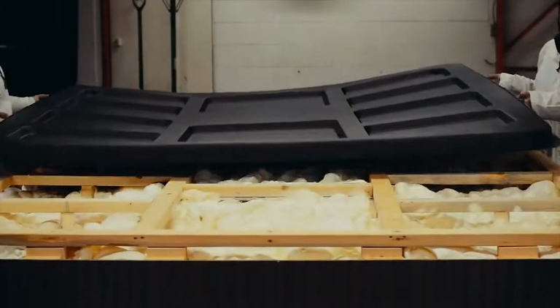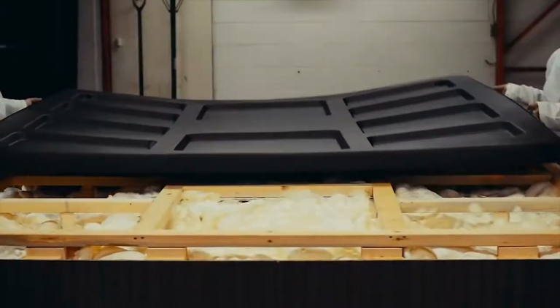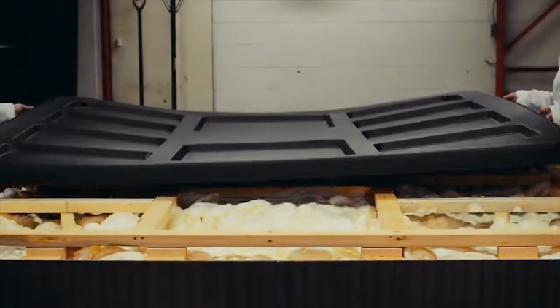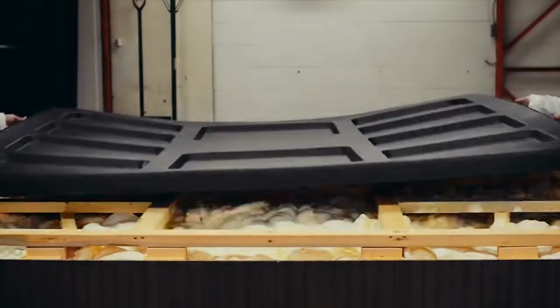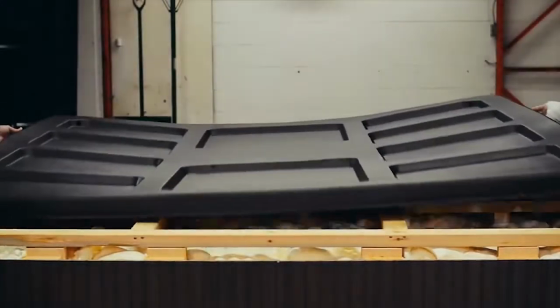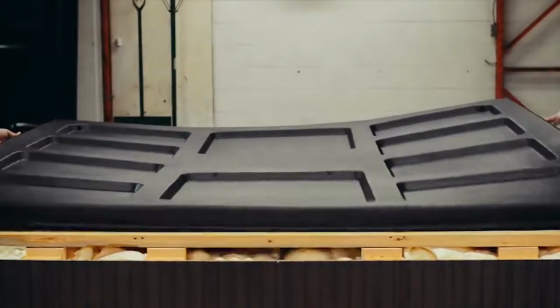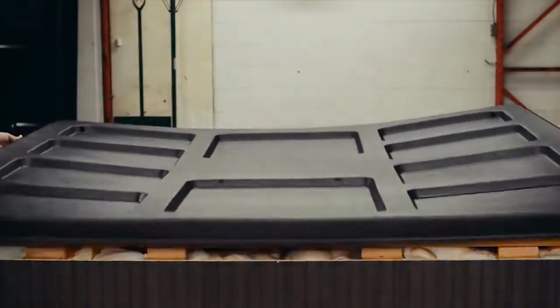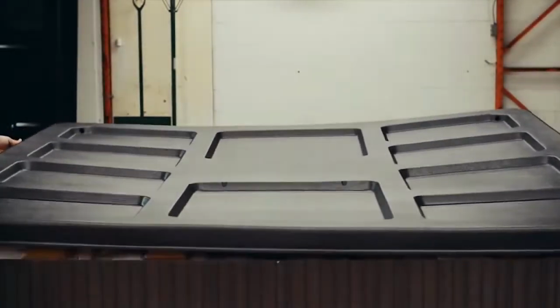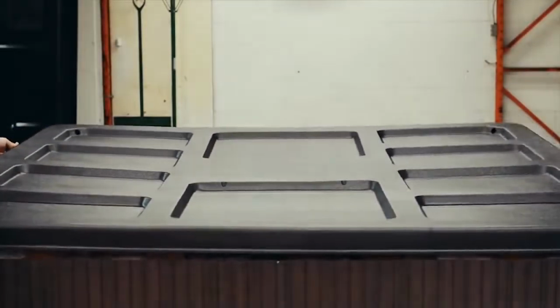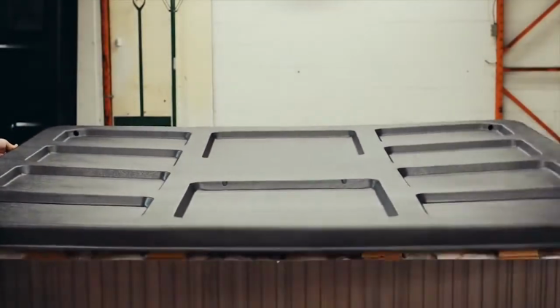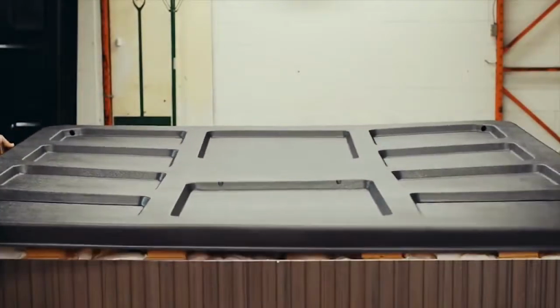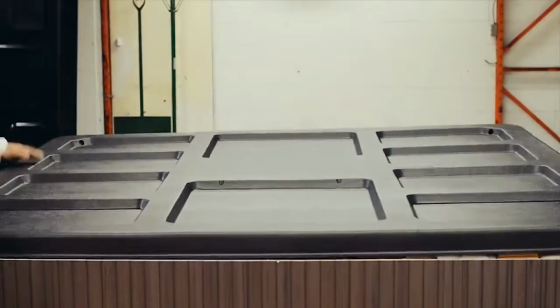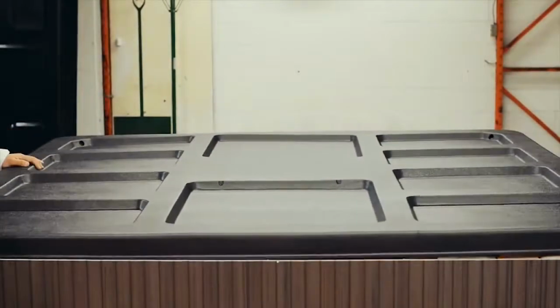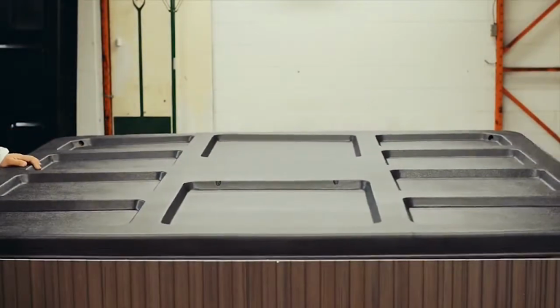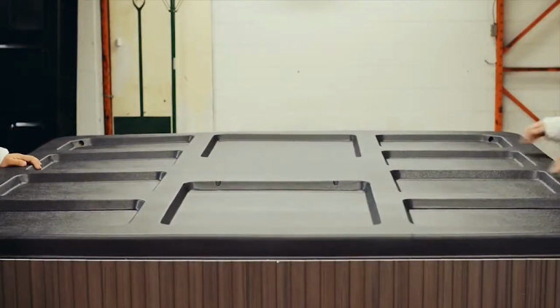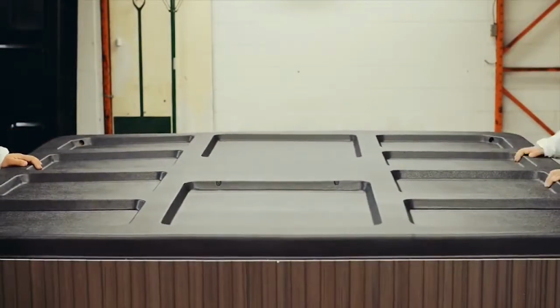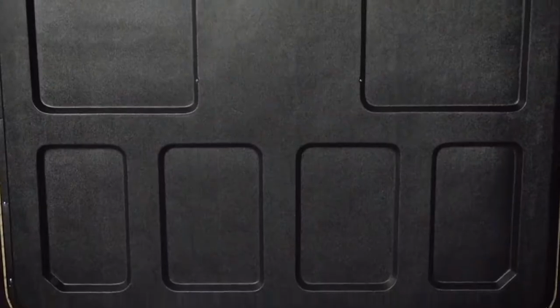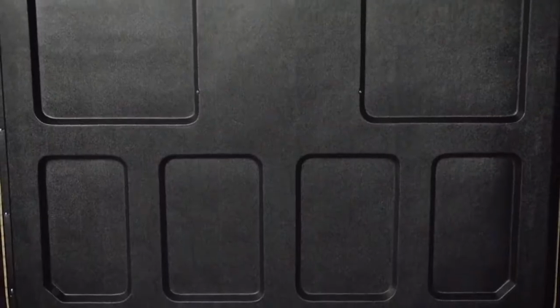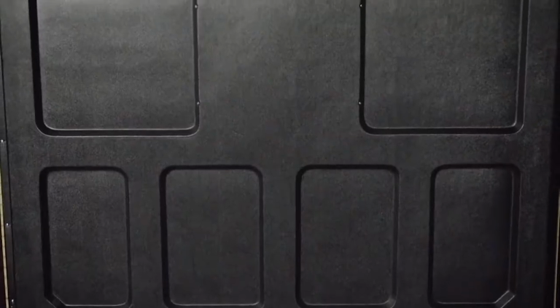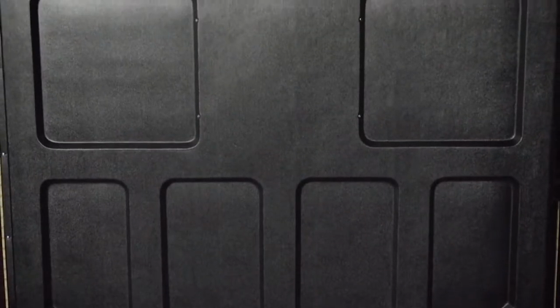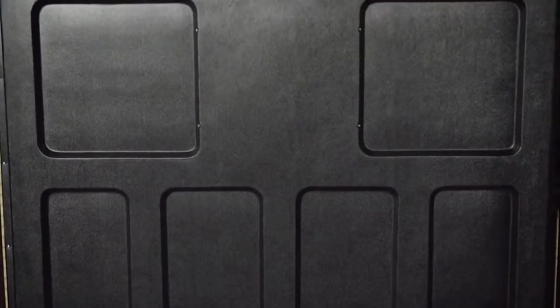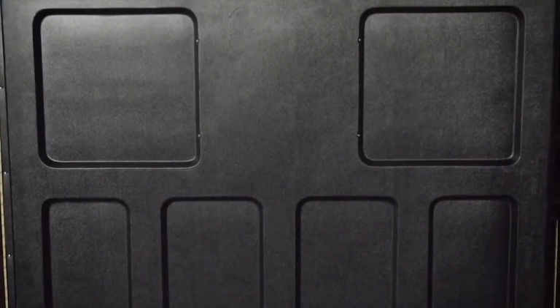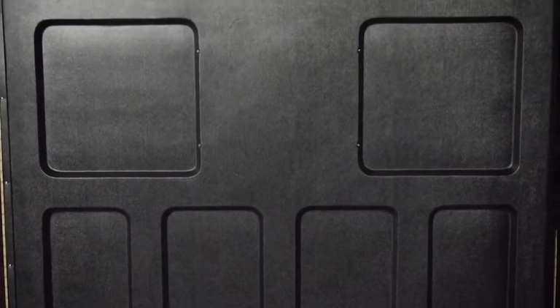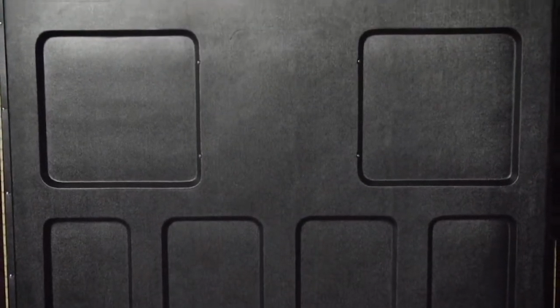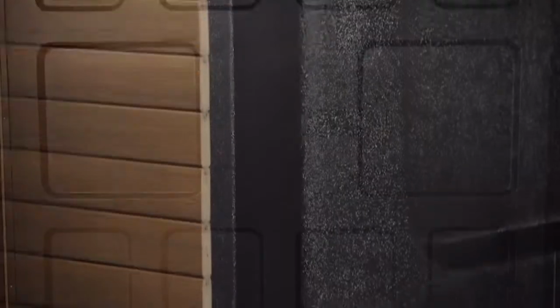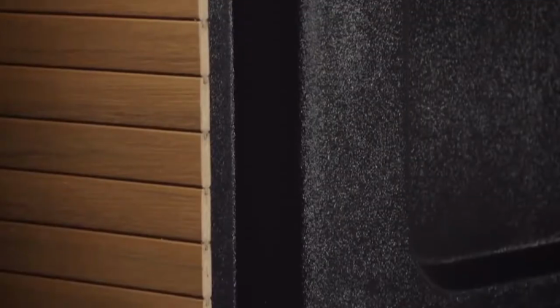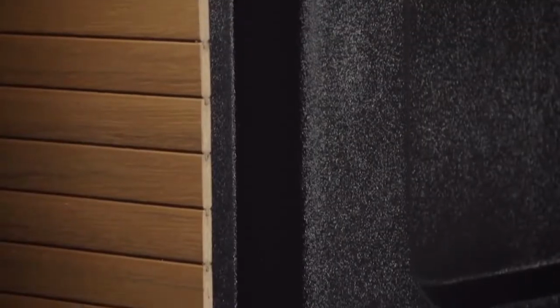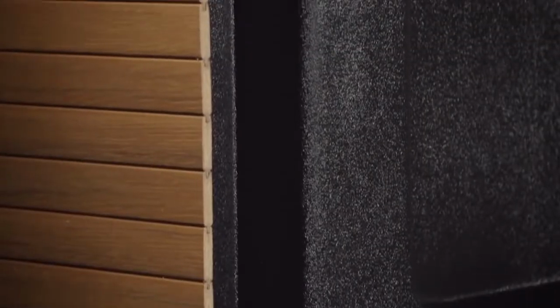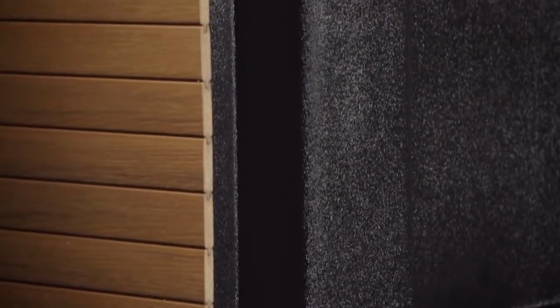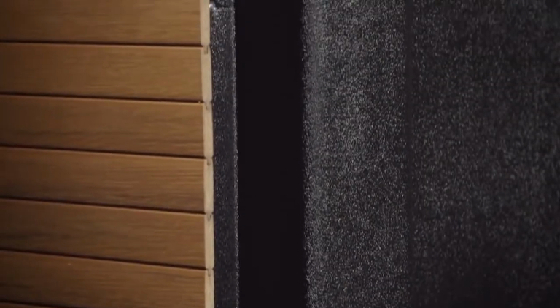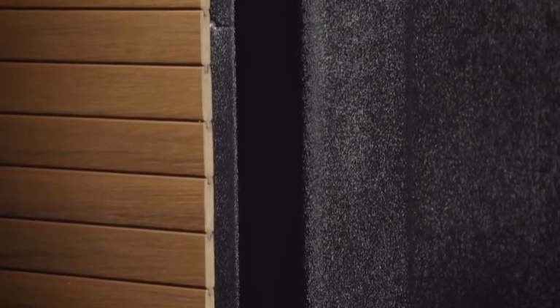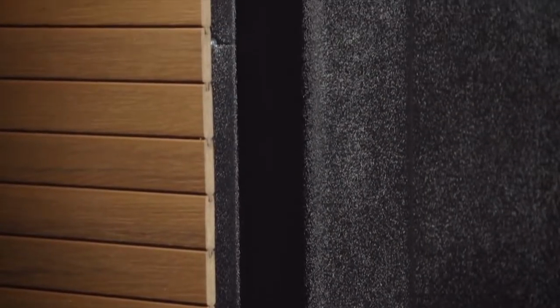Then we cap it all off with our Permaseal Foundation. This one-piece base completely seals the hot tub cavity from the elements.